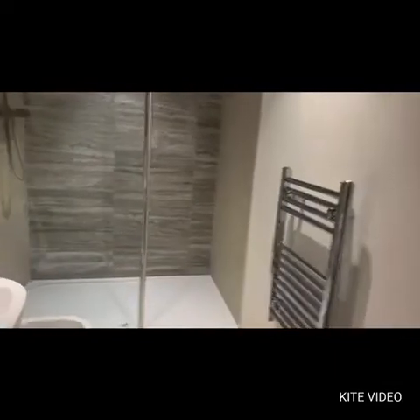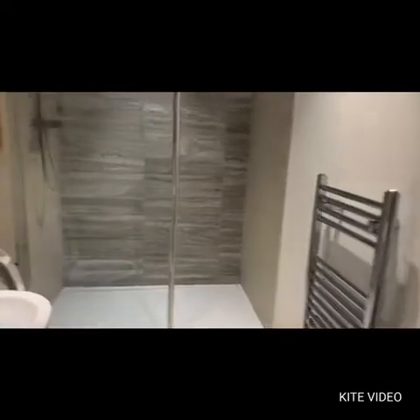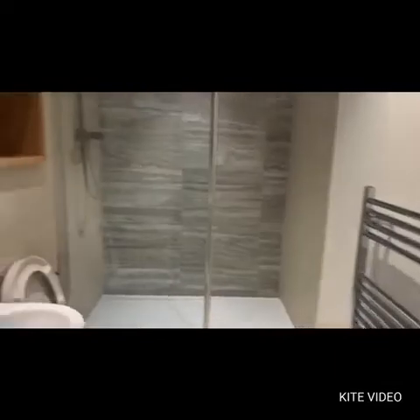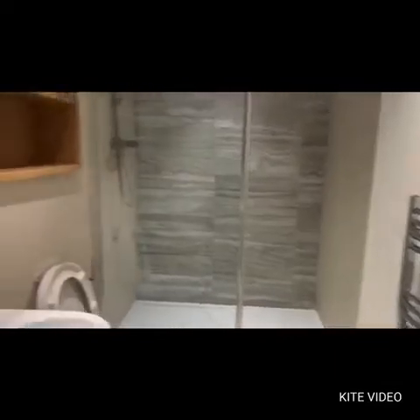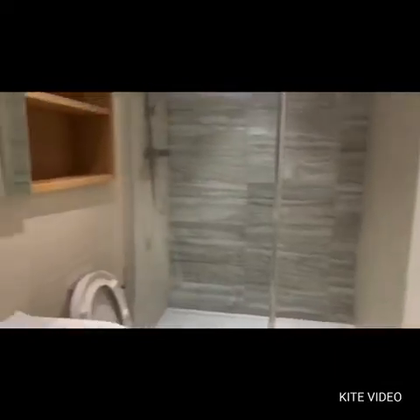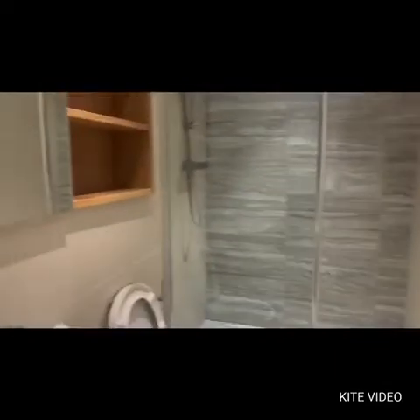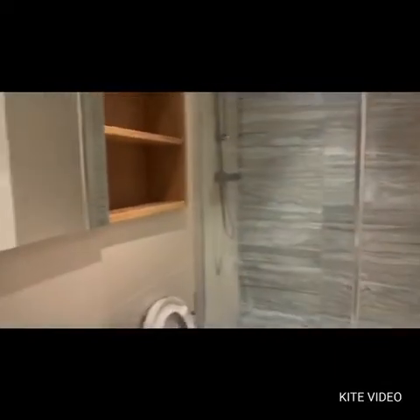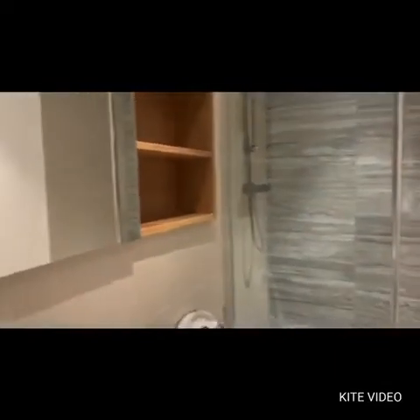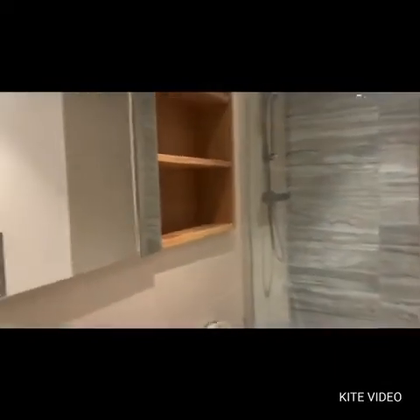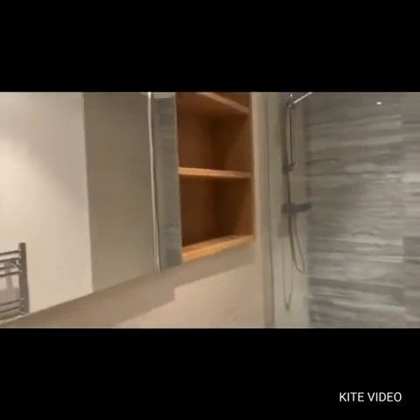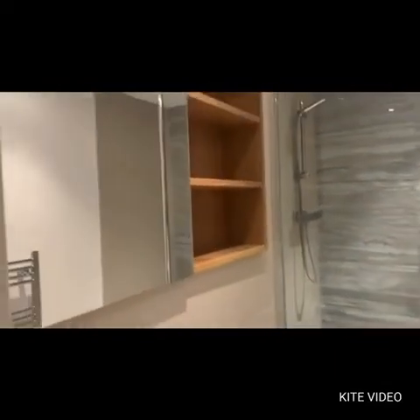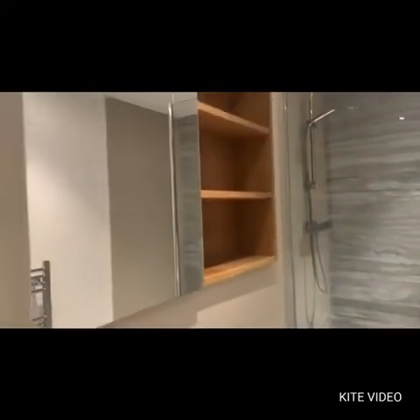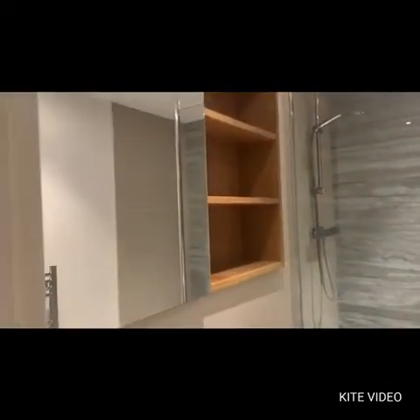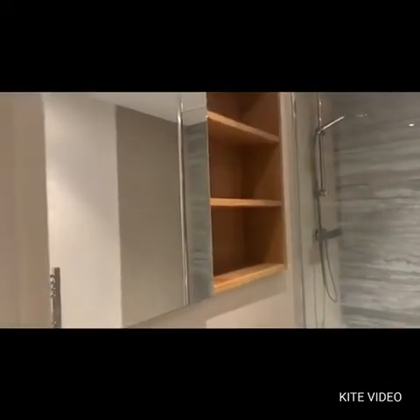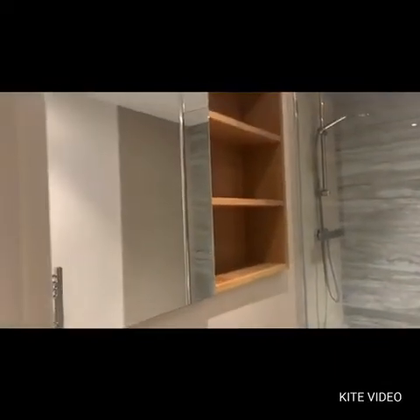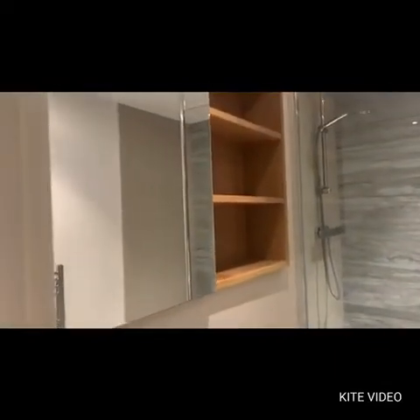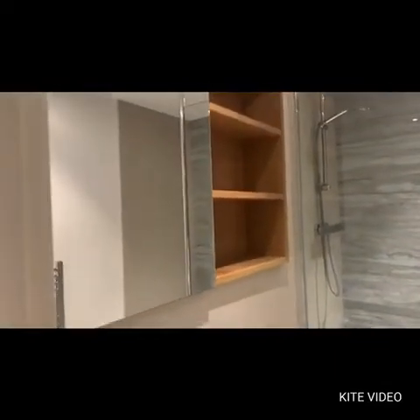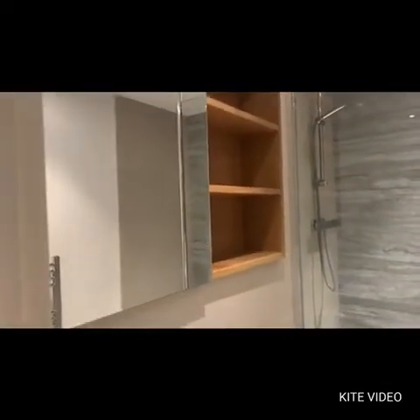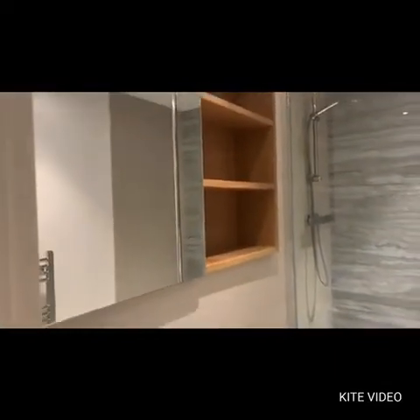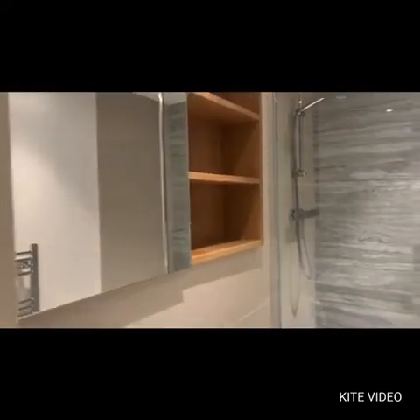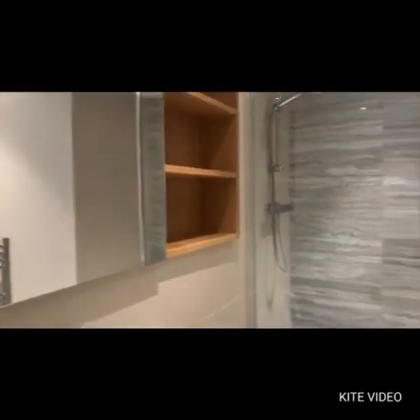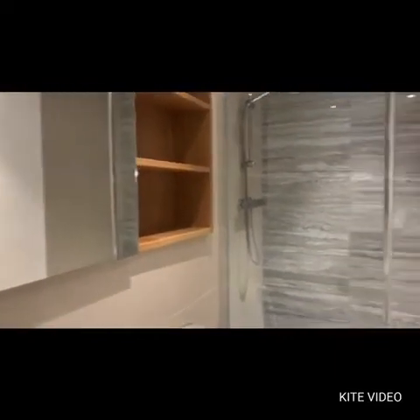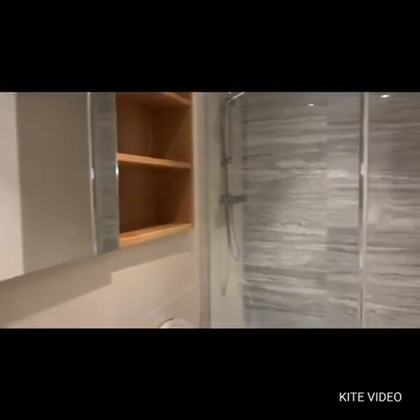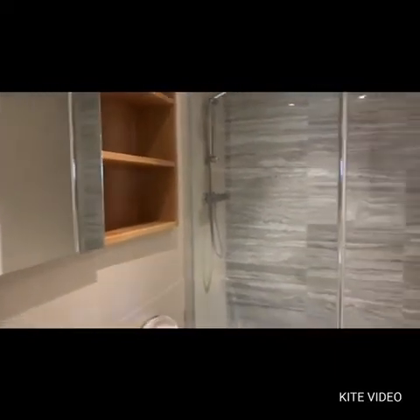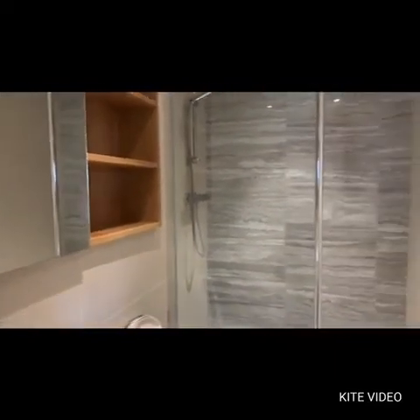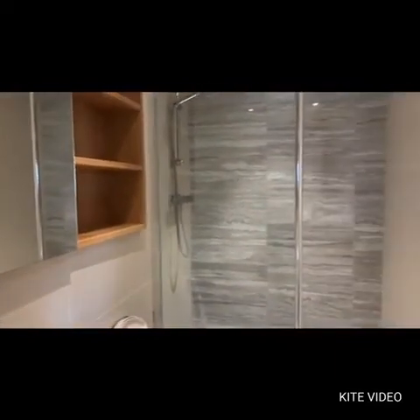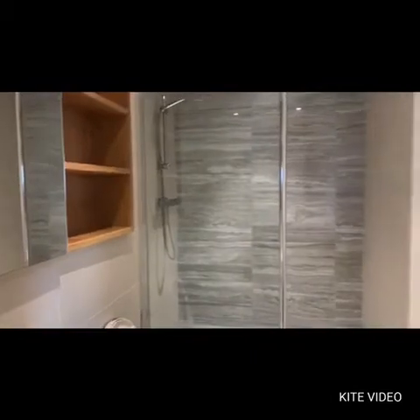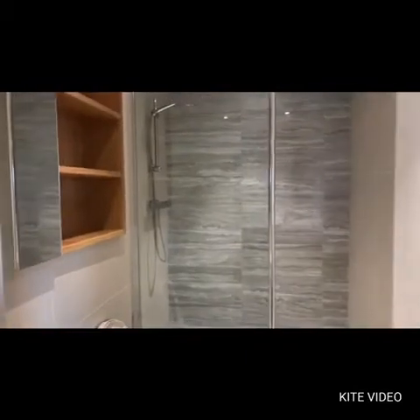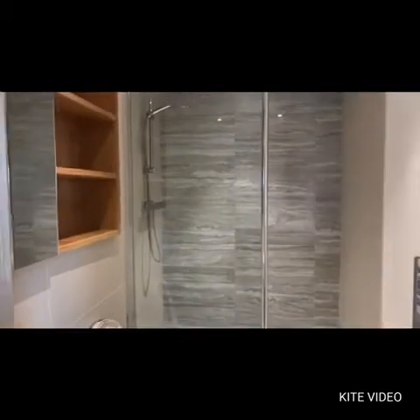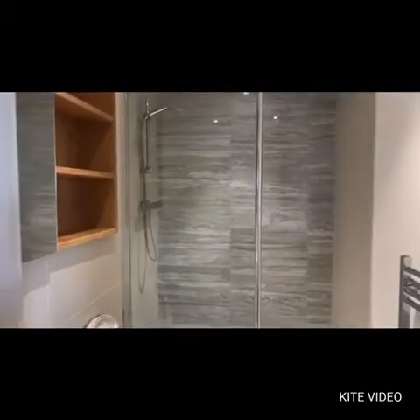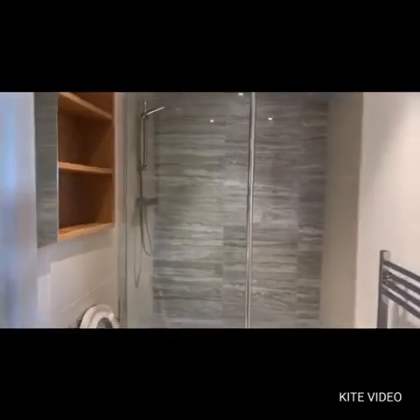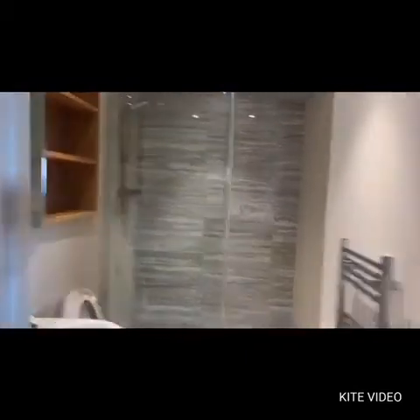Very nicely presented with shelving behind the mirror and a nice double shower unit.